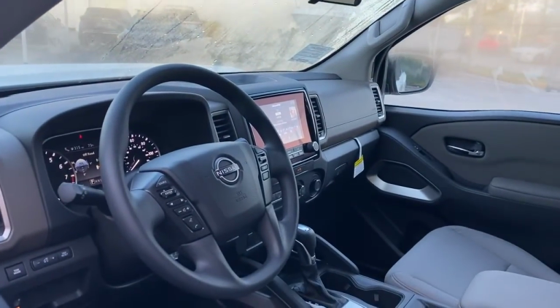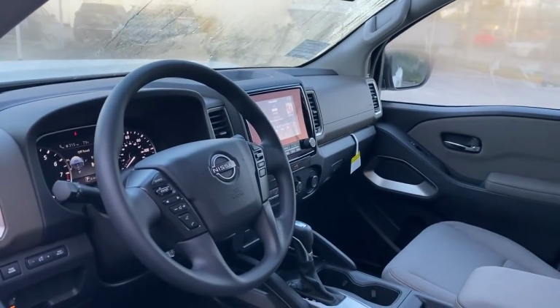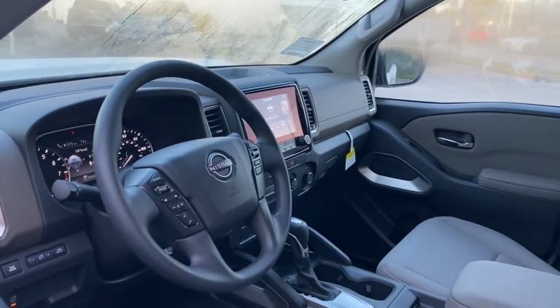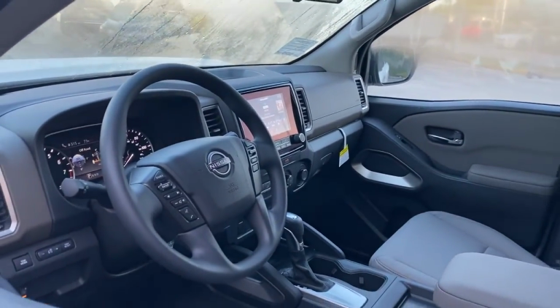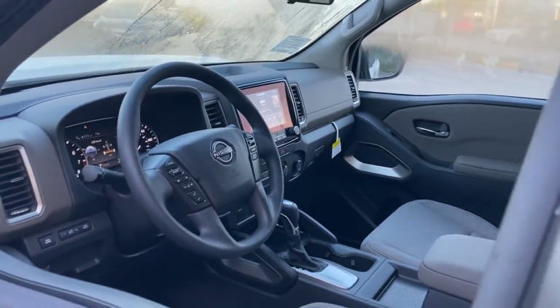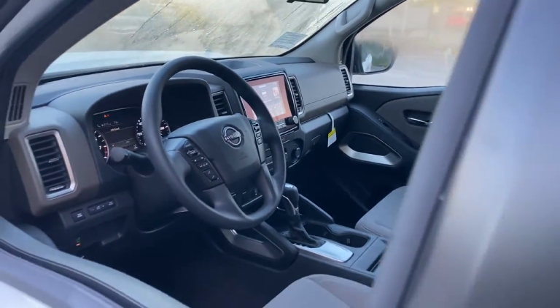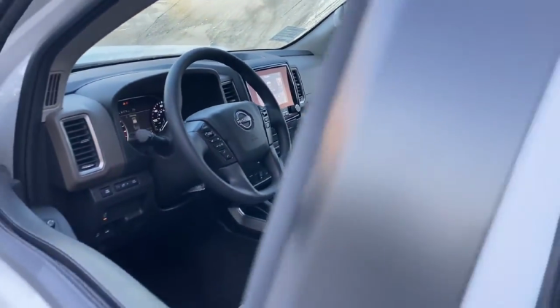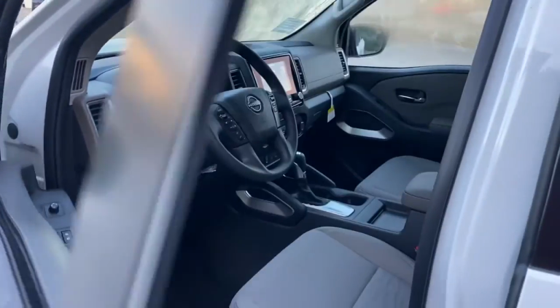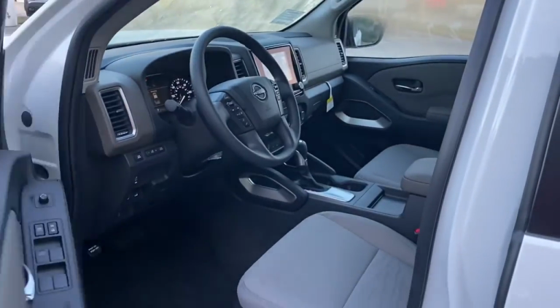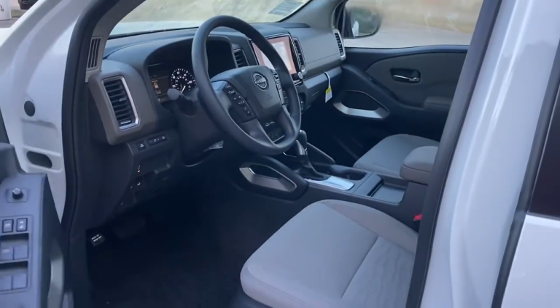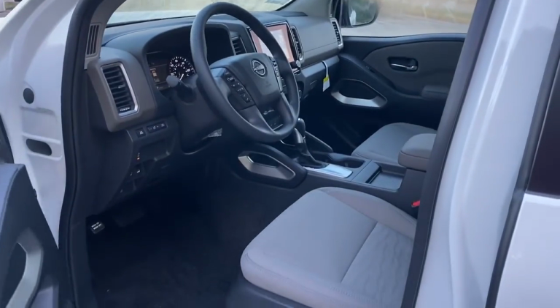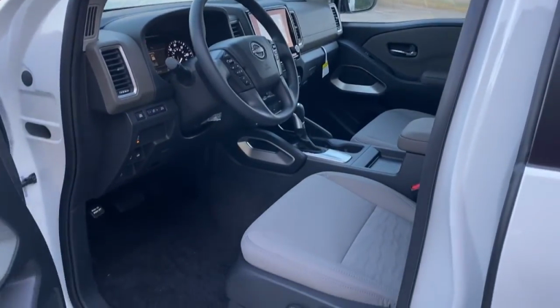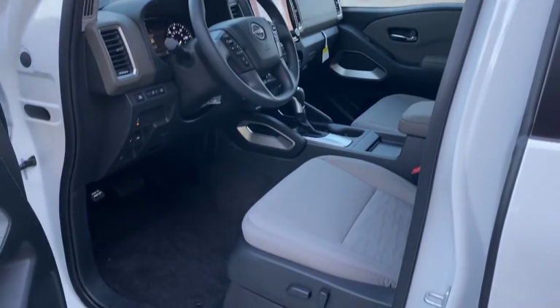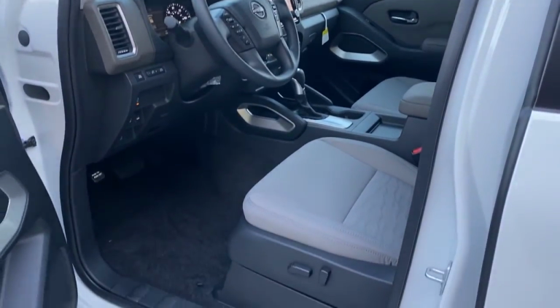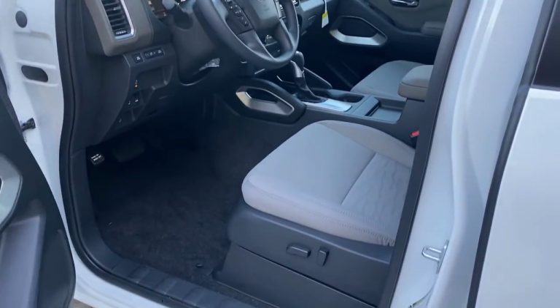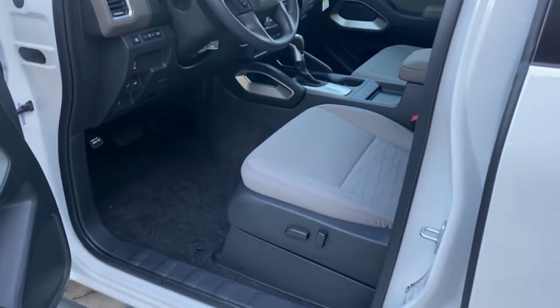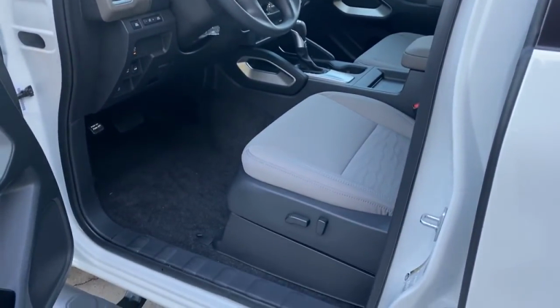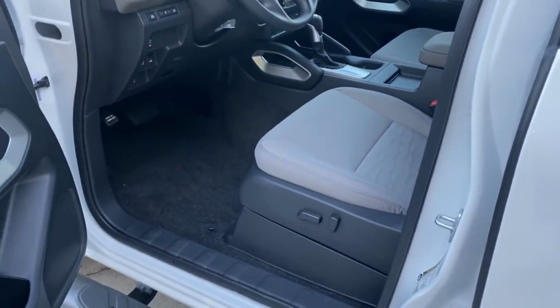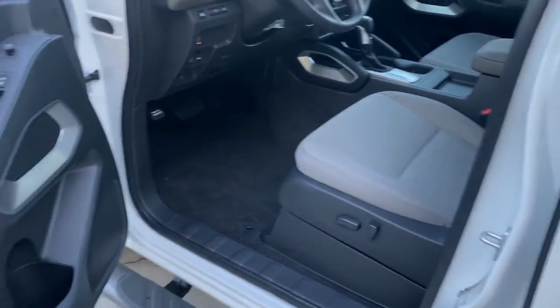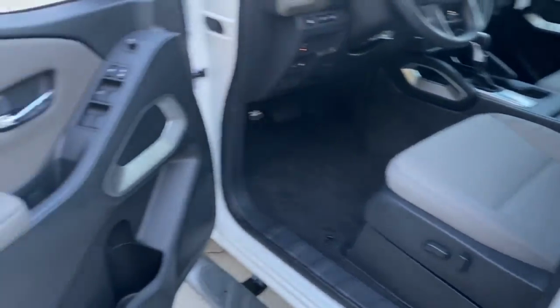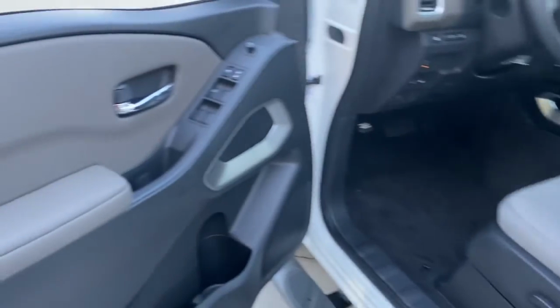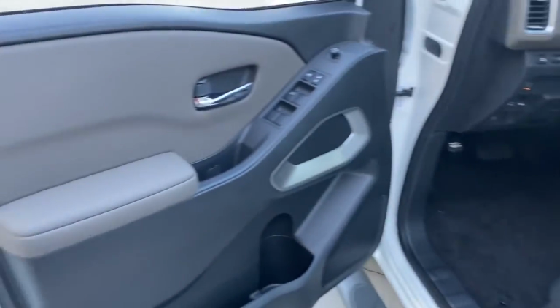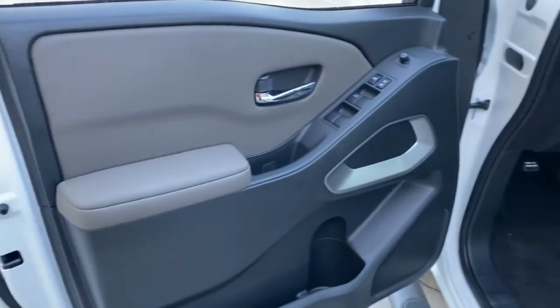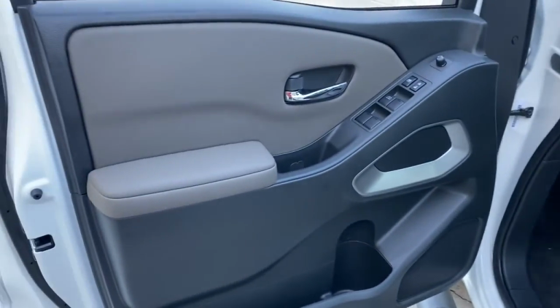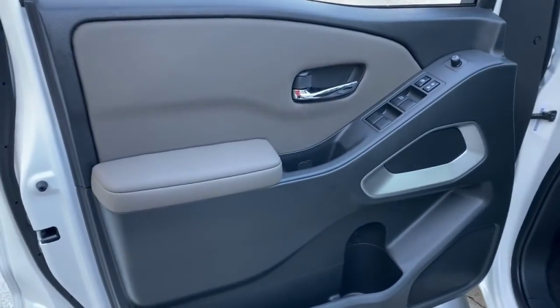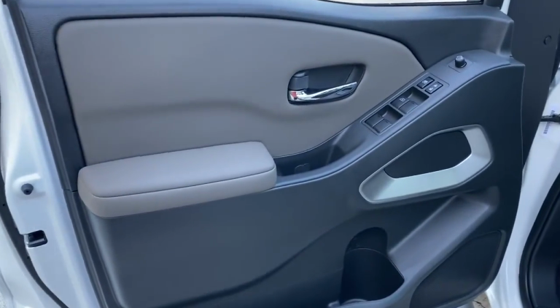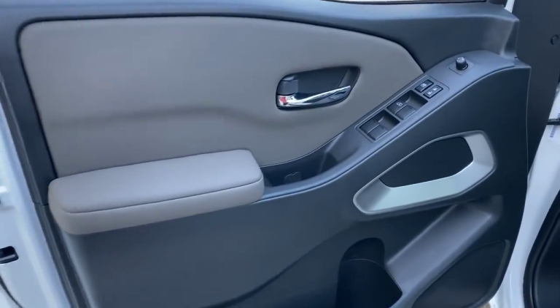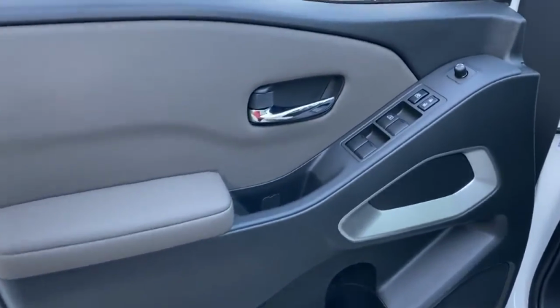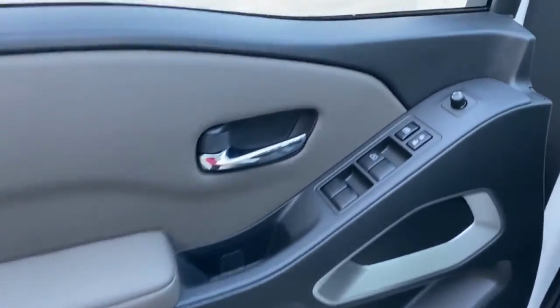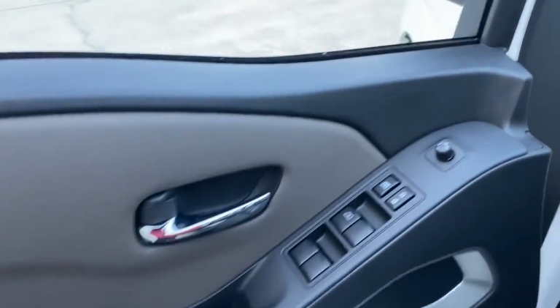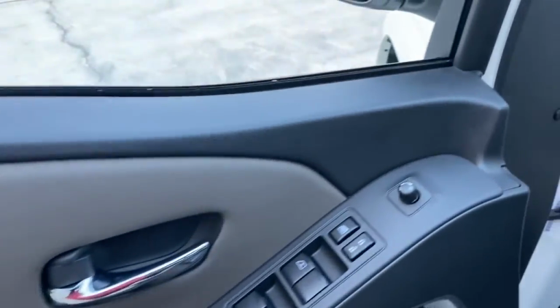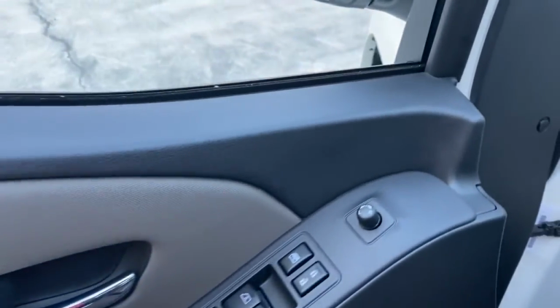Steering wheel audio controls, aluminum wheels, power driver seat, and Bluetooth connection.